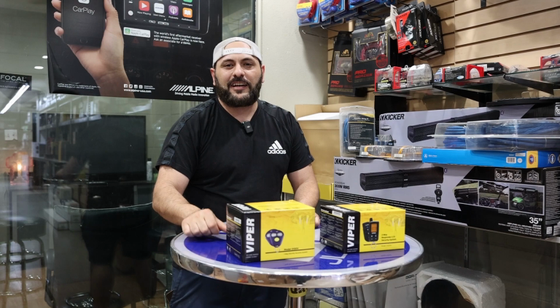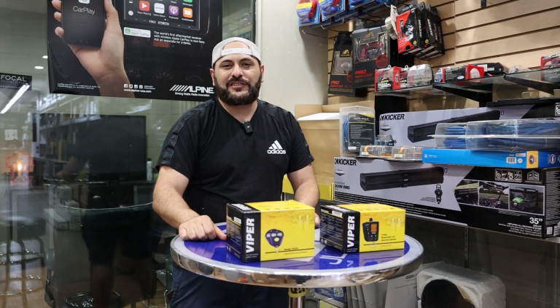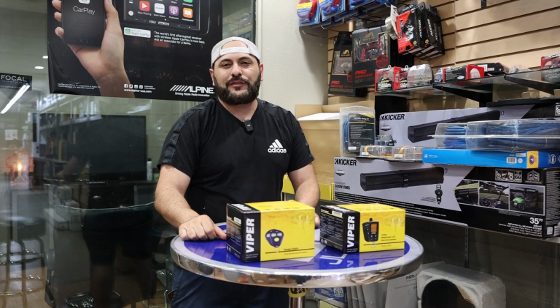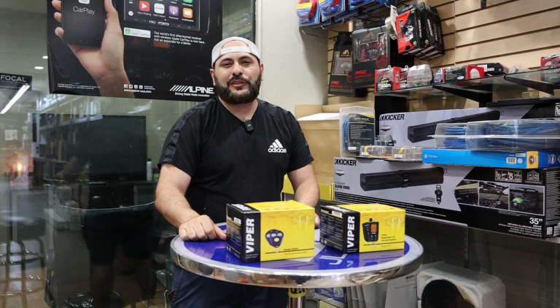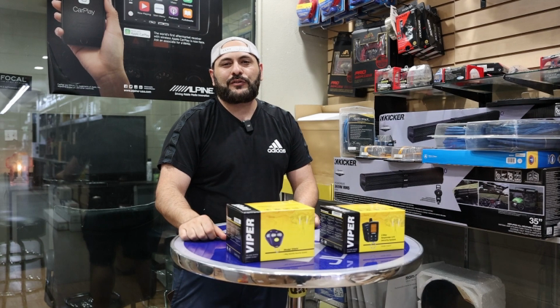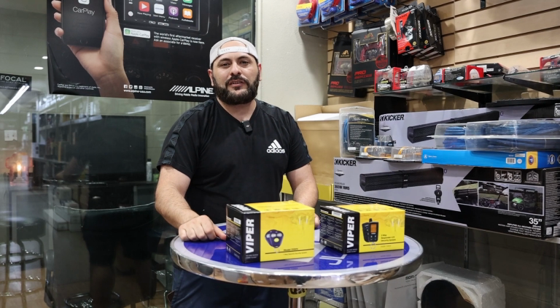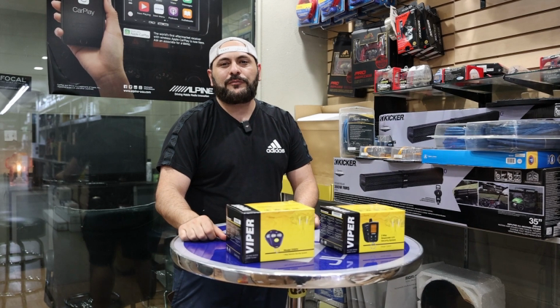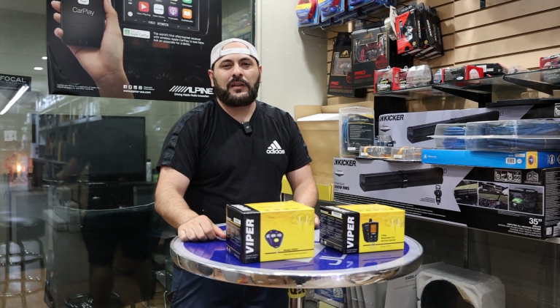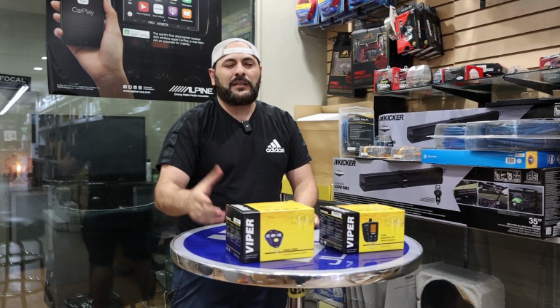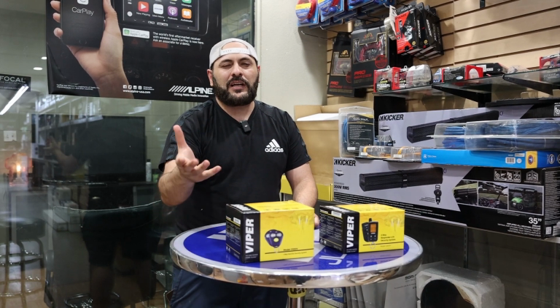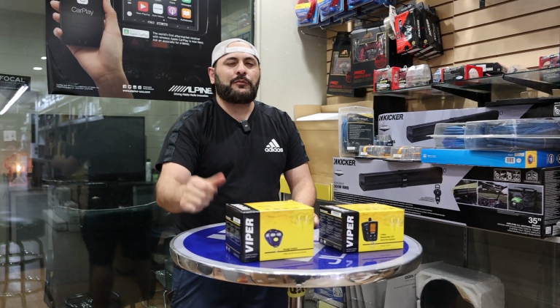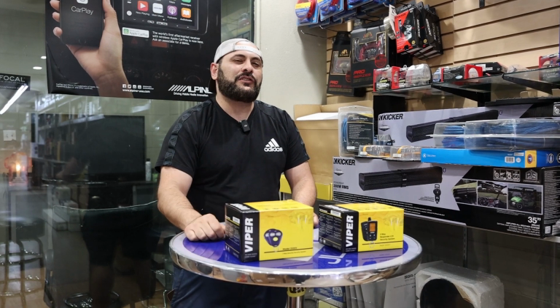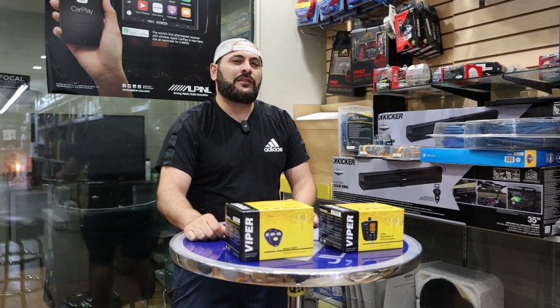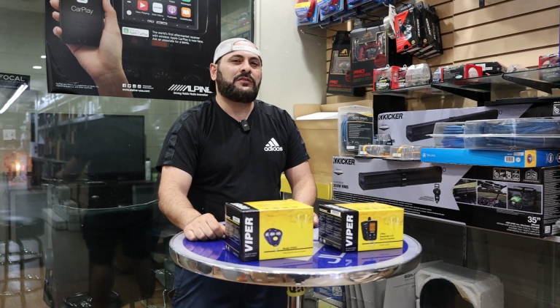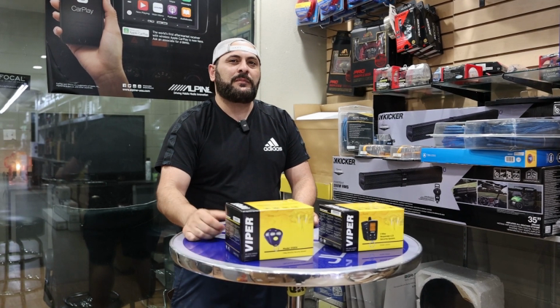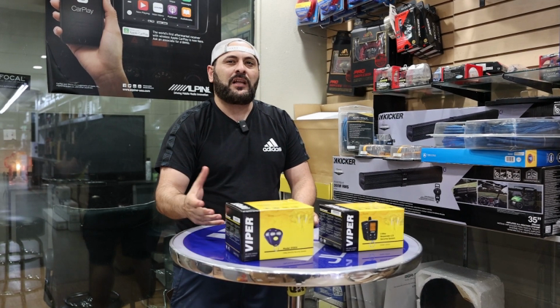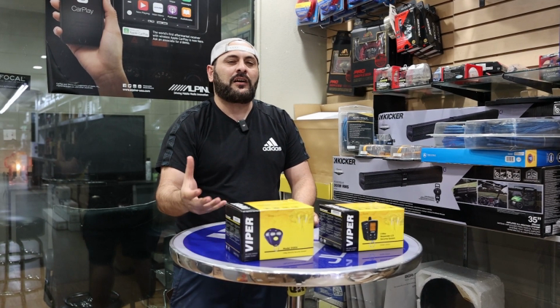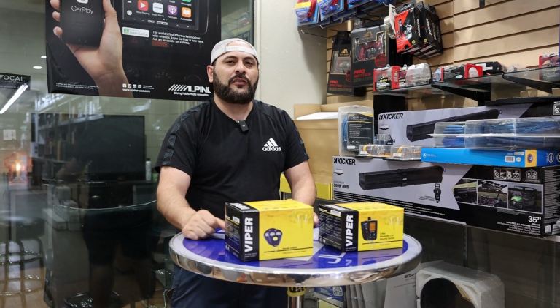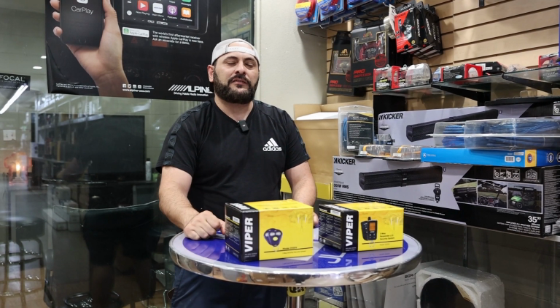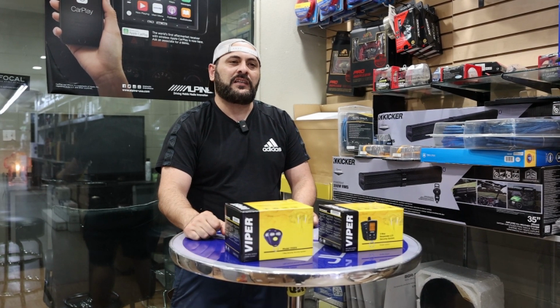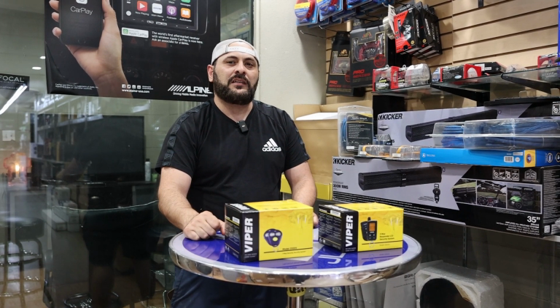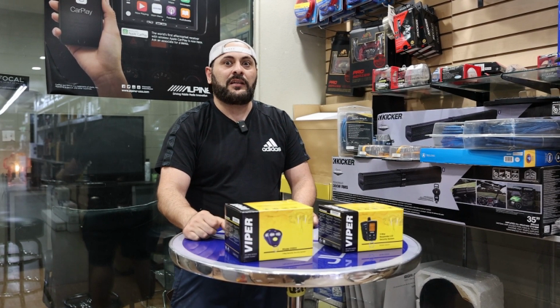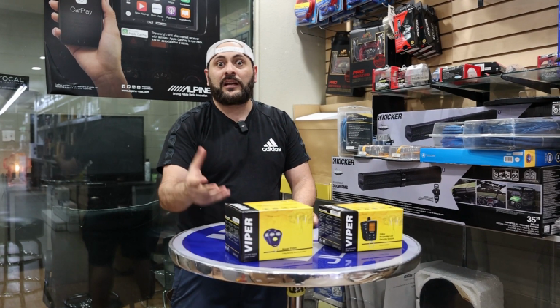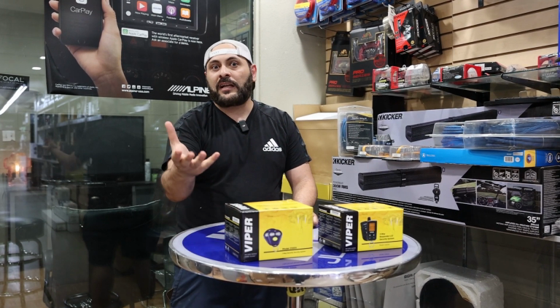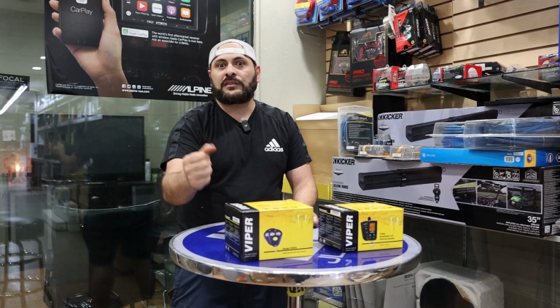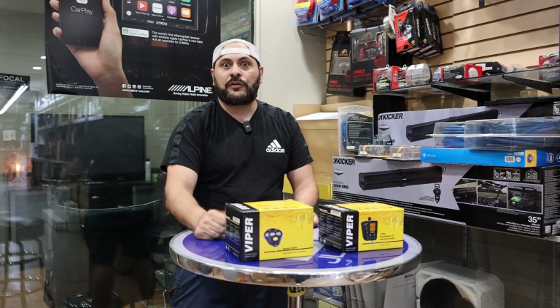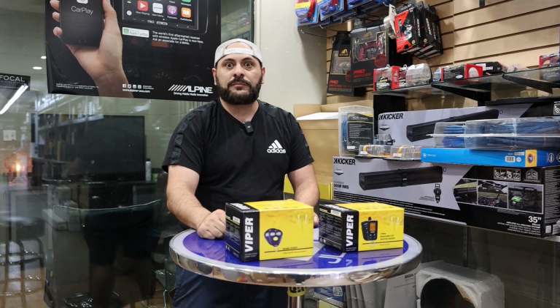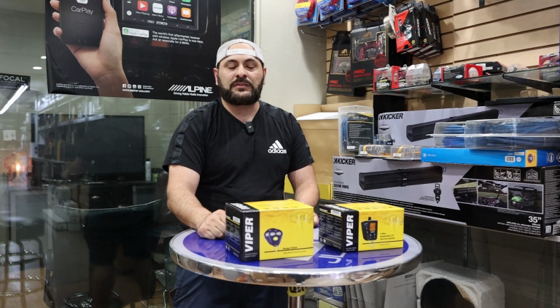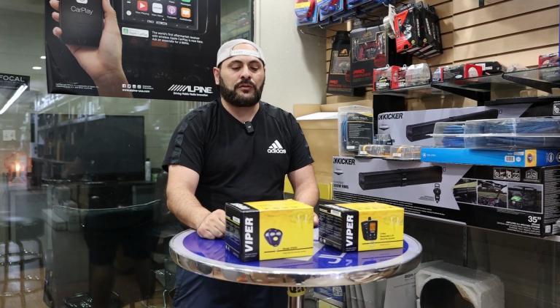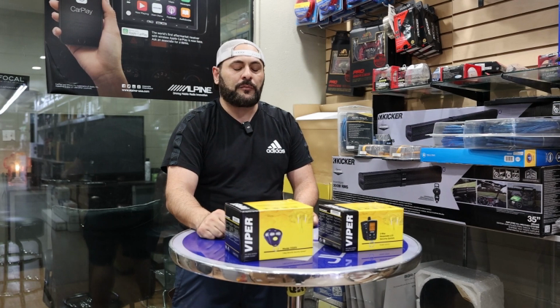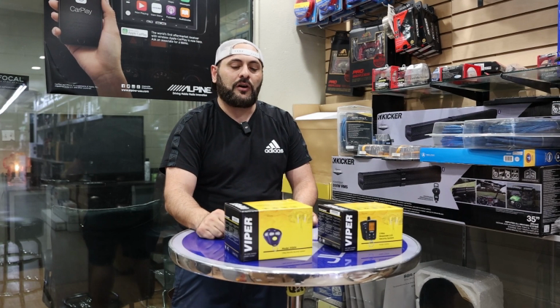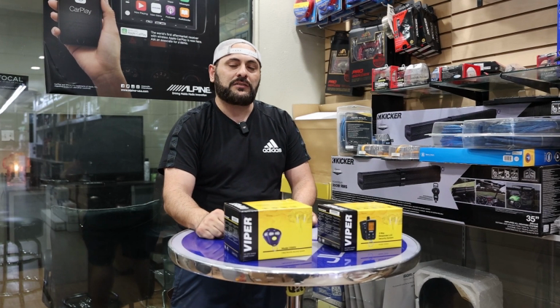Hey guys, JT from StairZone here. As you guys have been watching on the news, there's been a lot of car thefts lately and a lot of catalytic converters being stolen from cars.